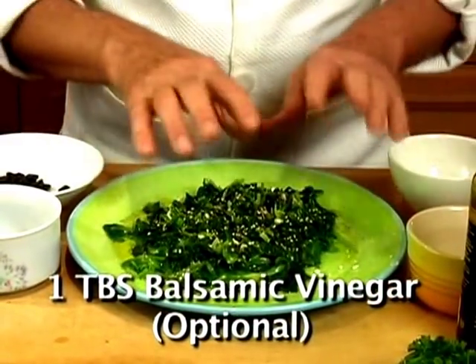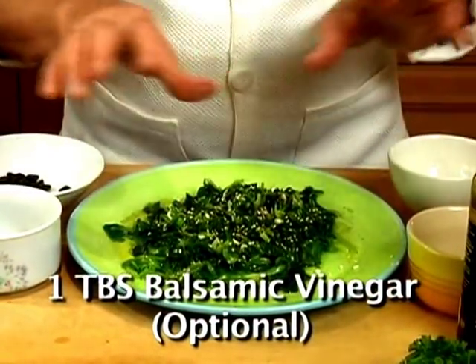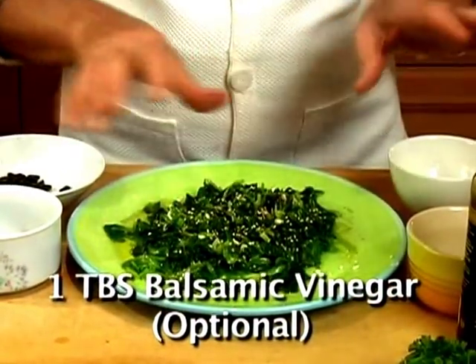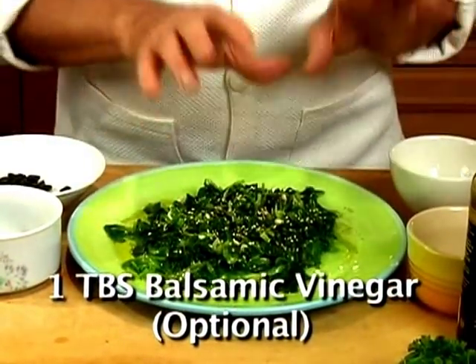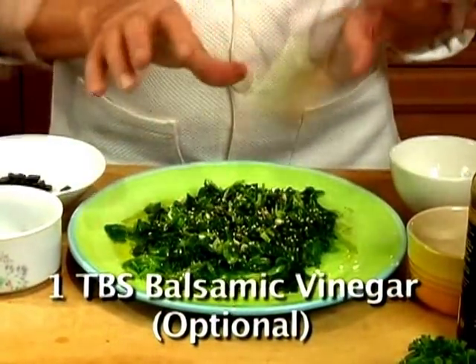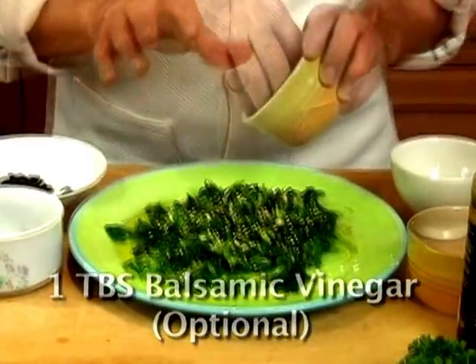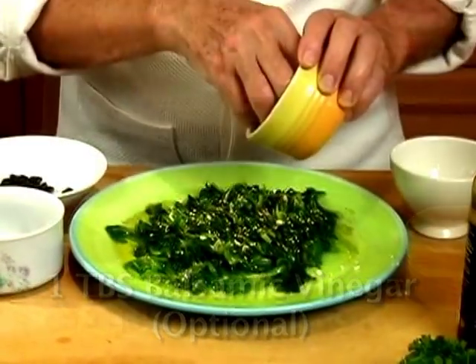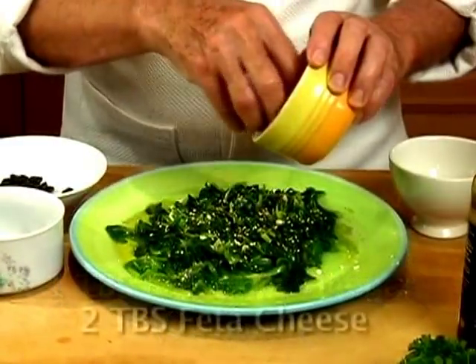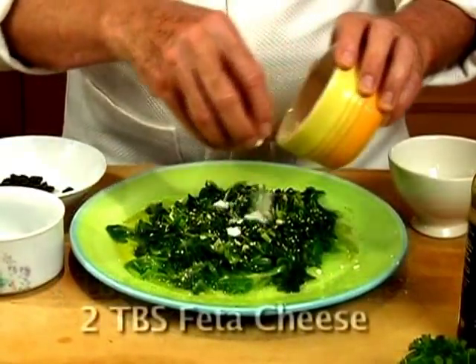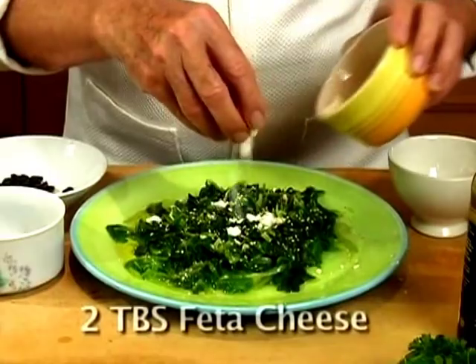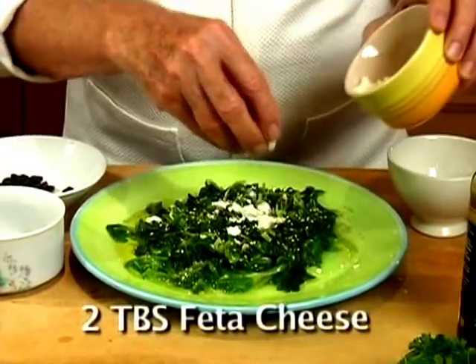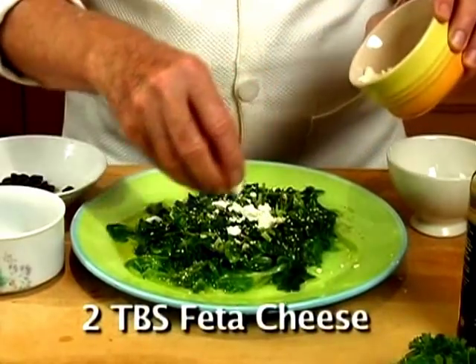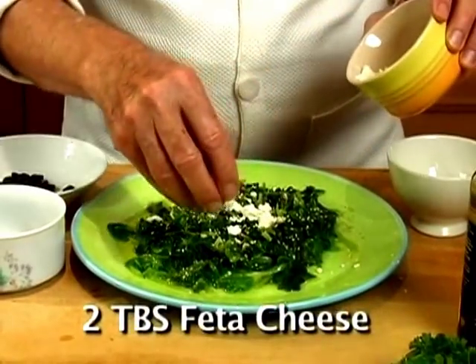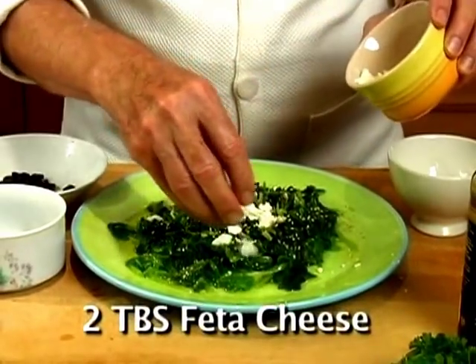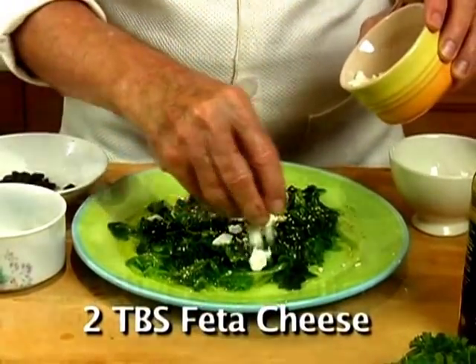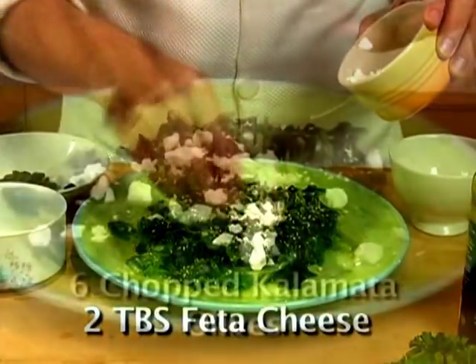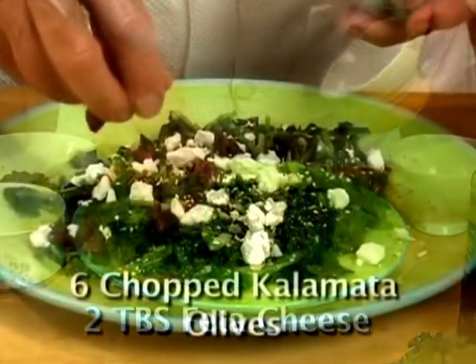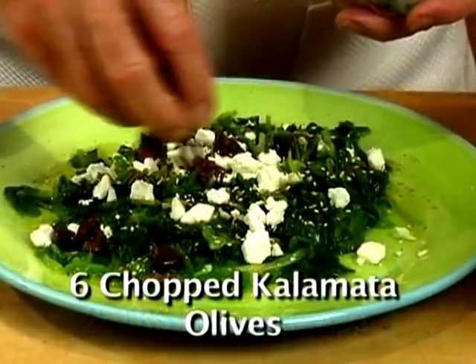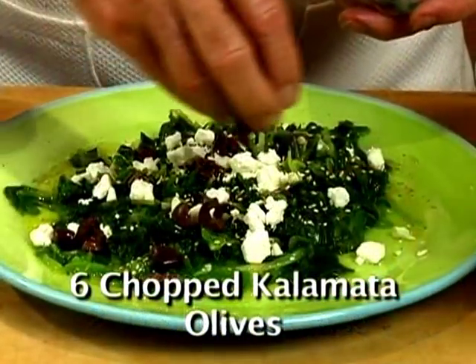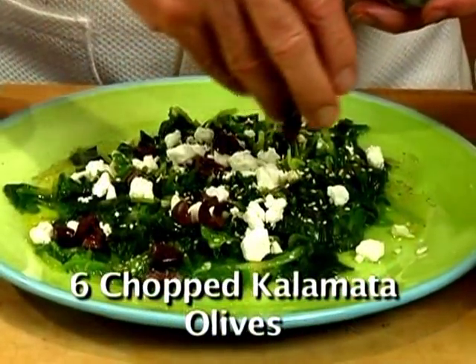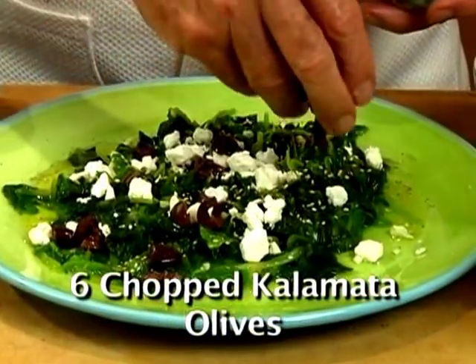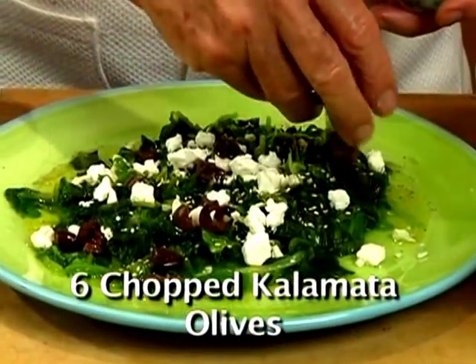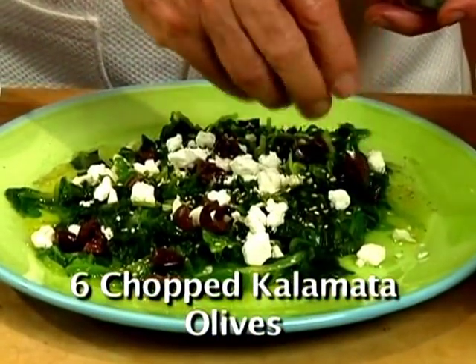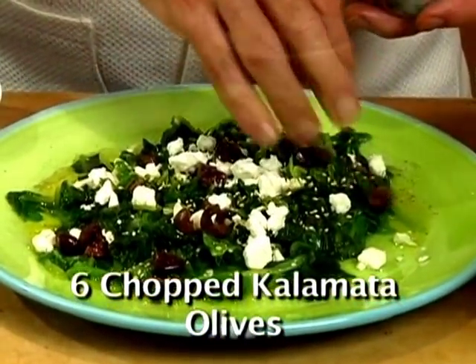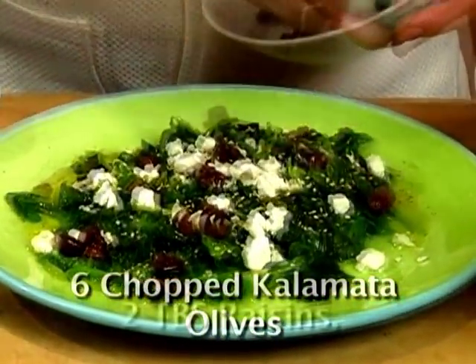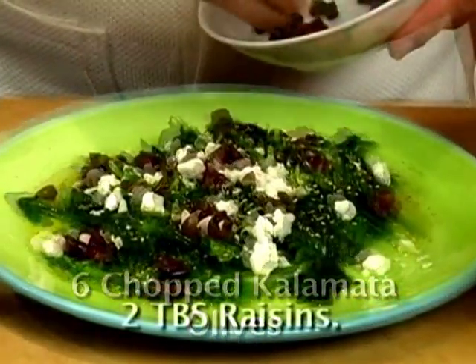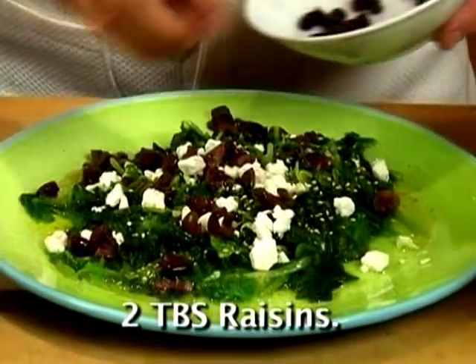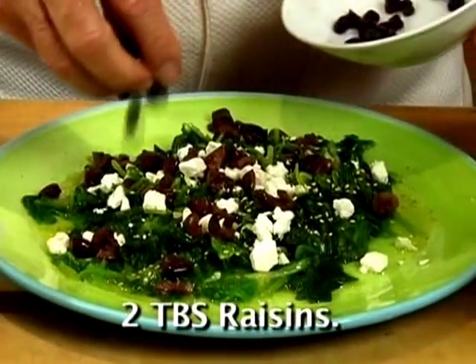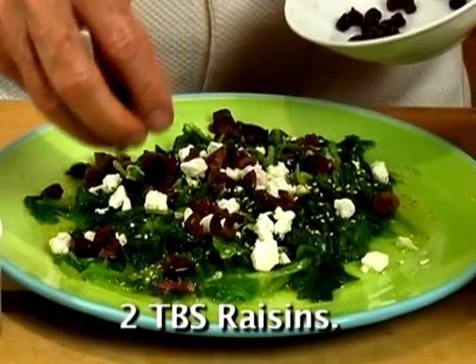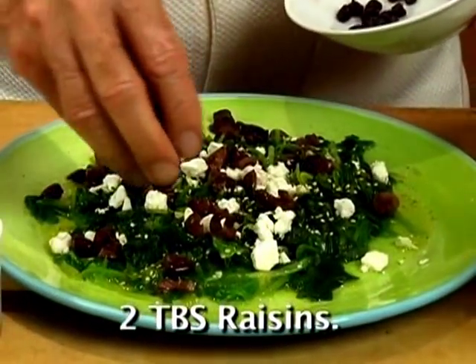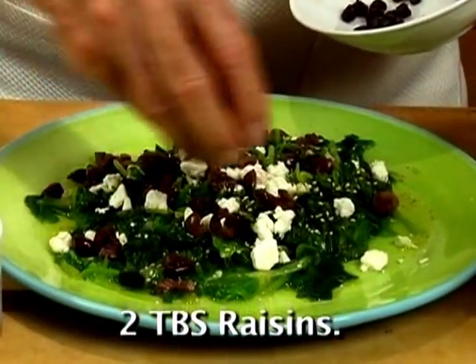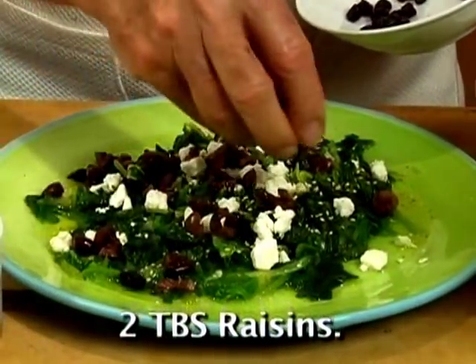But that's optional. You could also add some crumbled feta cheese, some kalamata olives, and some raisins.